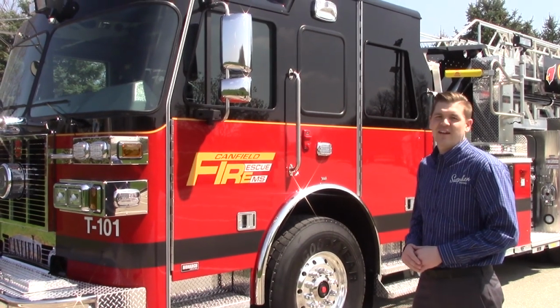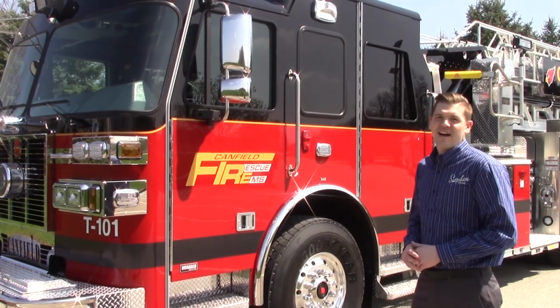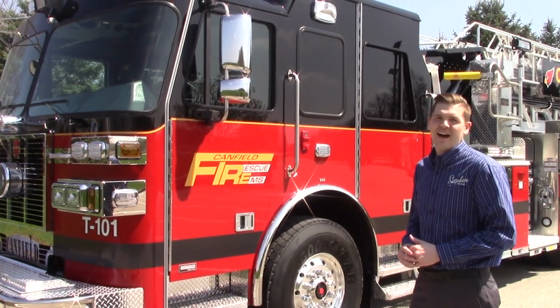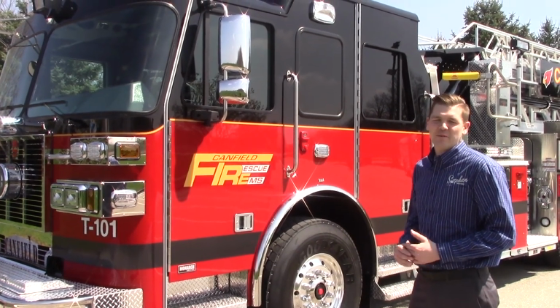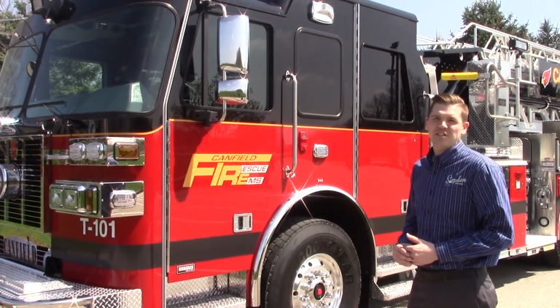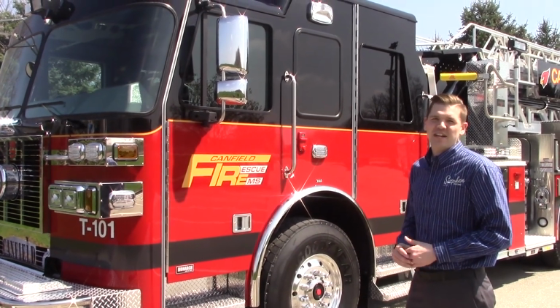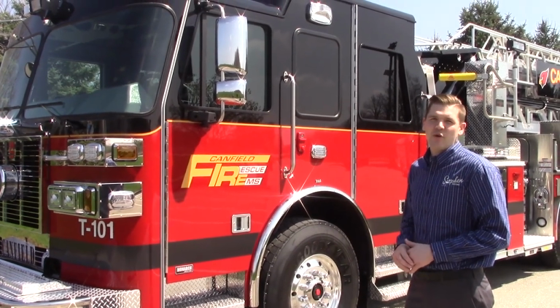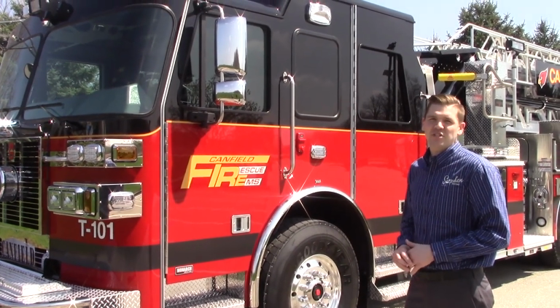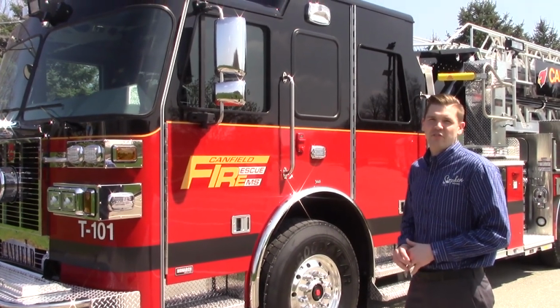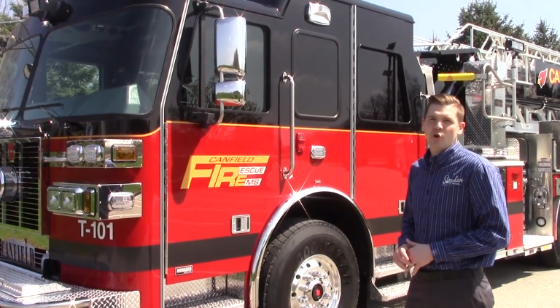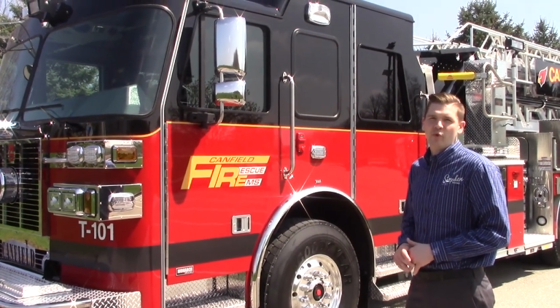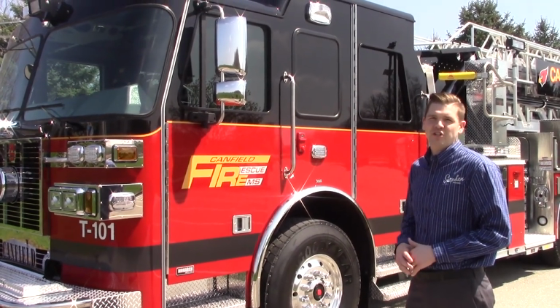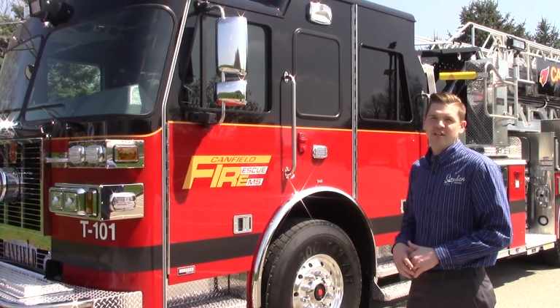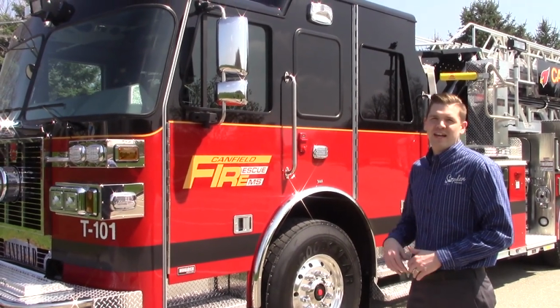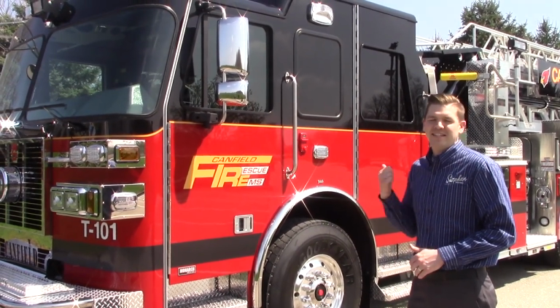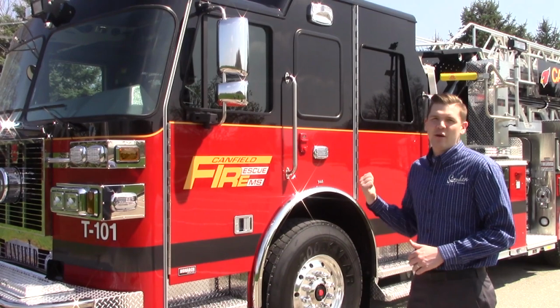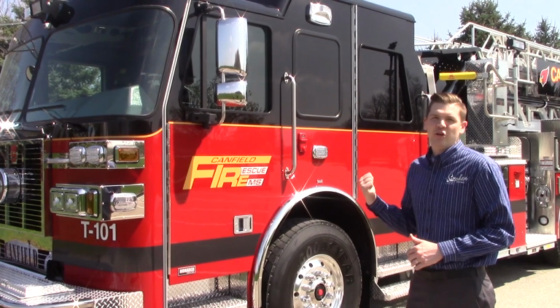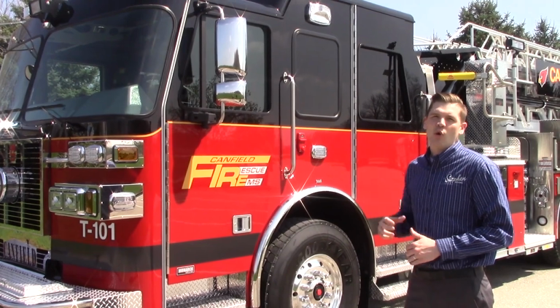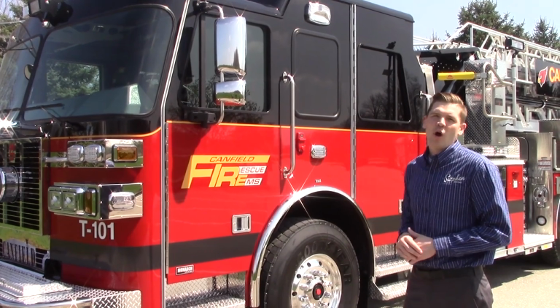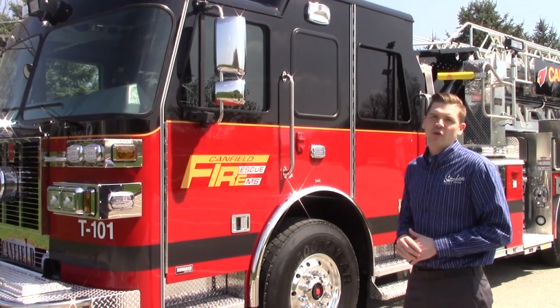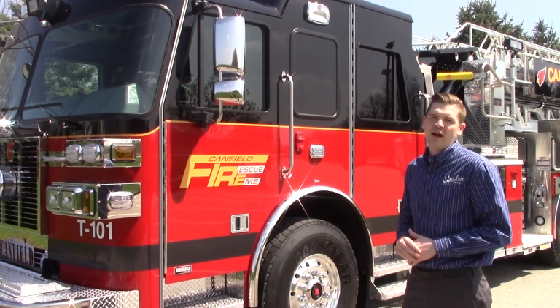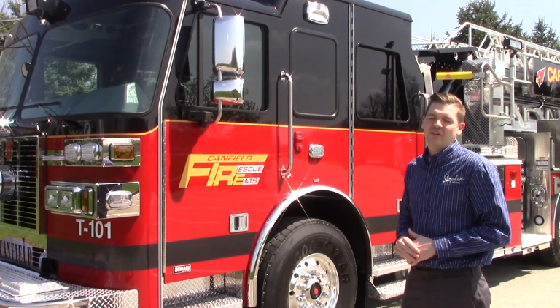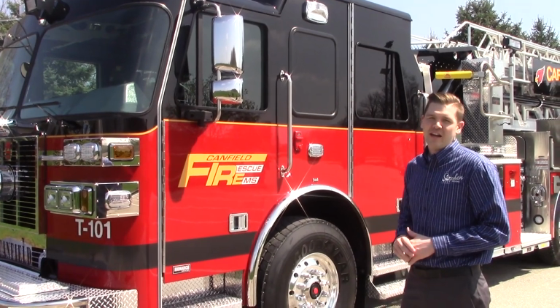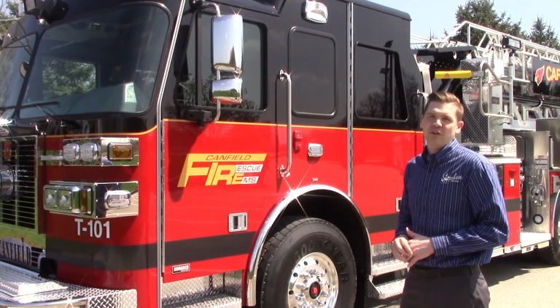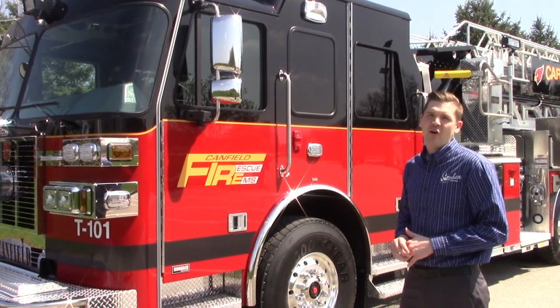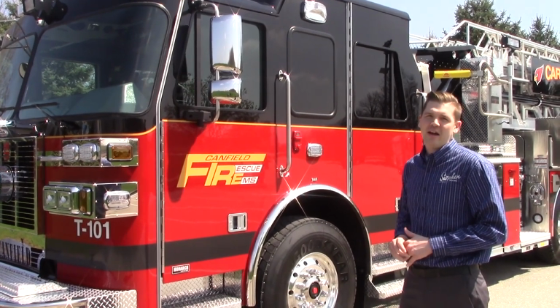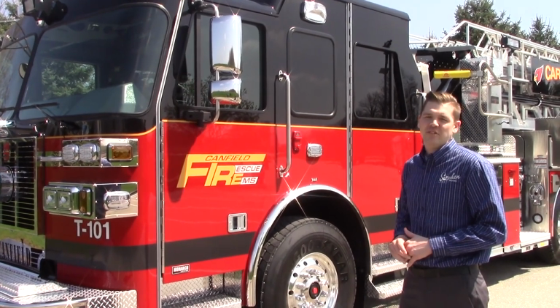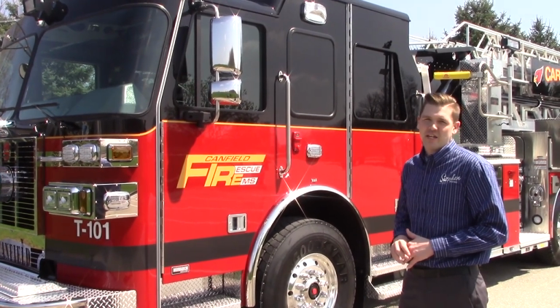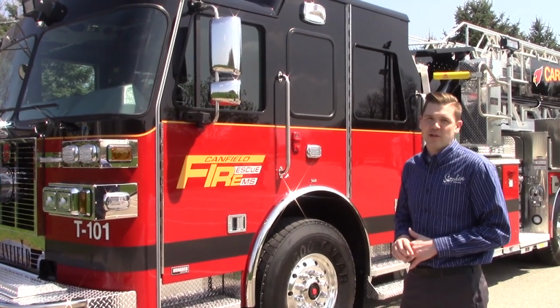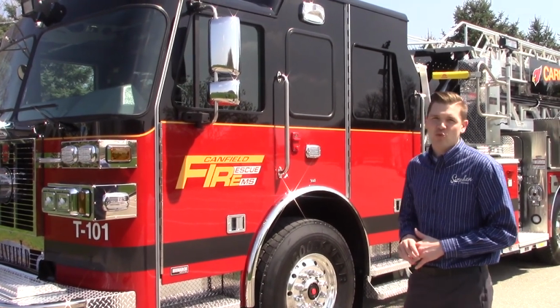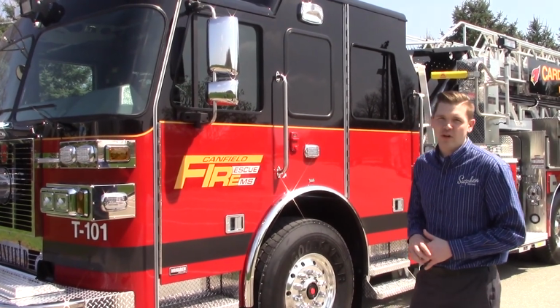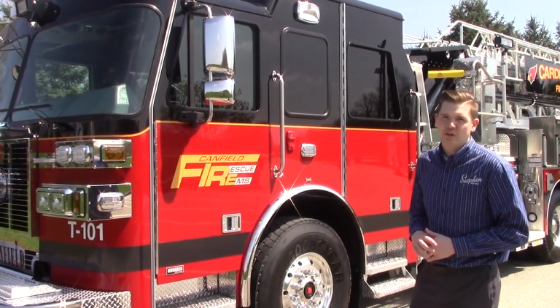Hi, I'm Justin Howe with Suffolk Corporation. Today we're going to do a walk around of Canfield, Ohio's SBH 100.